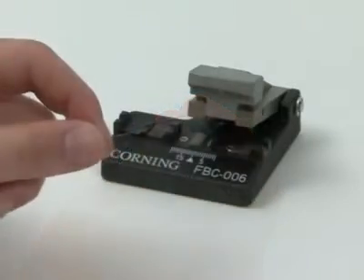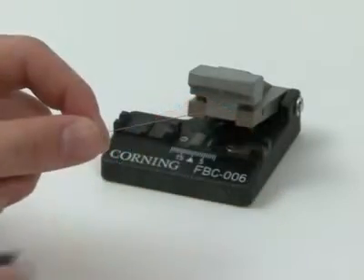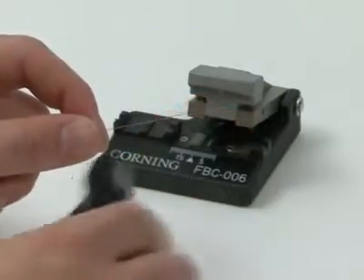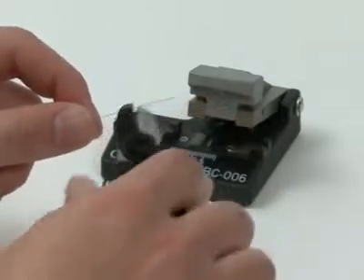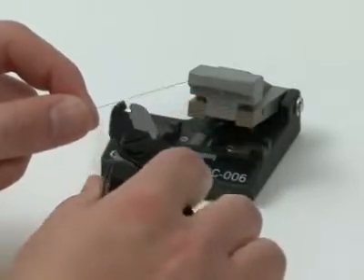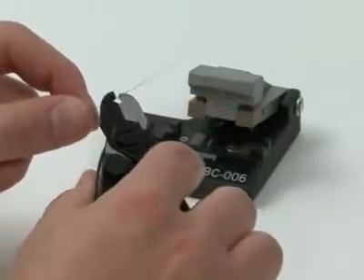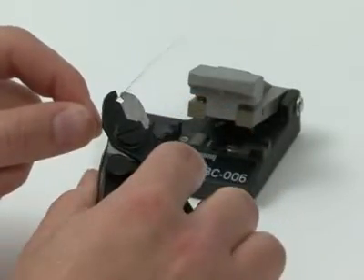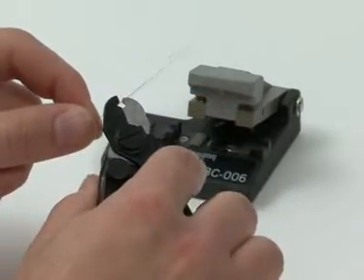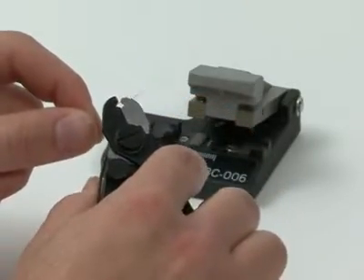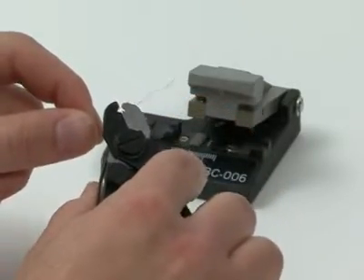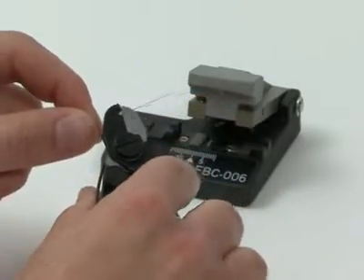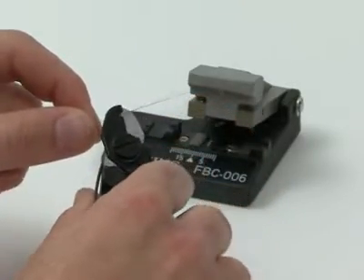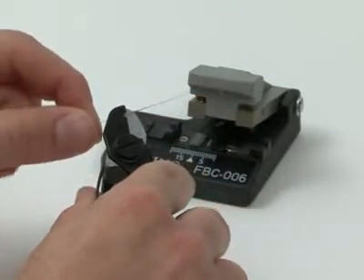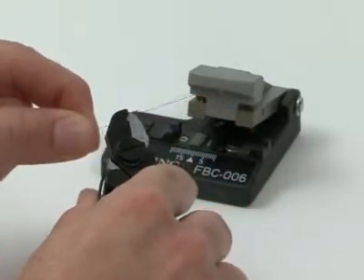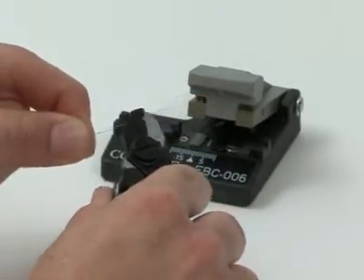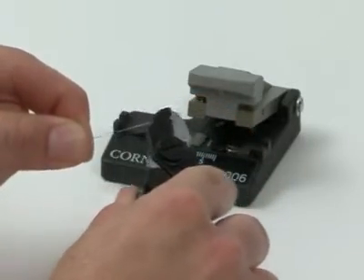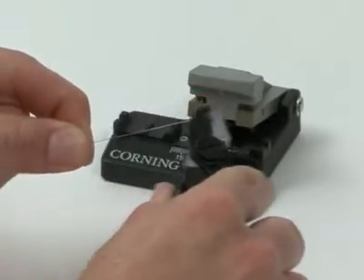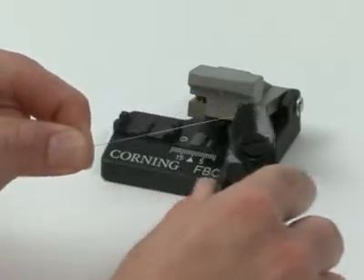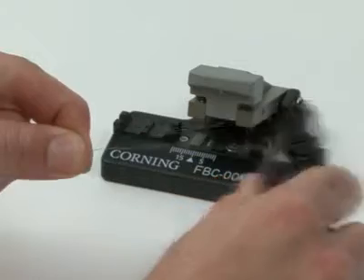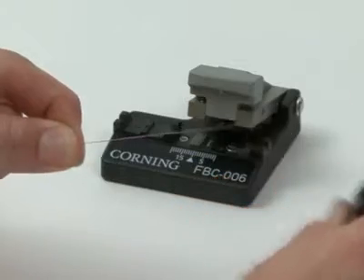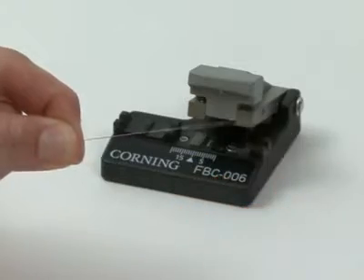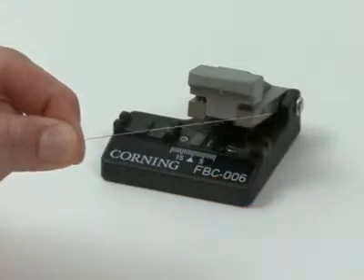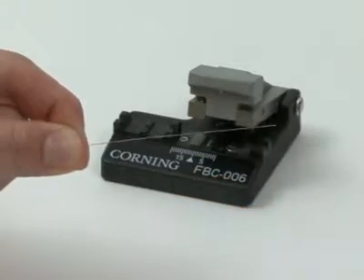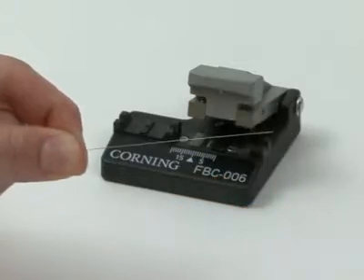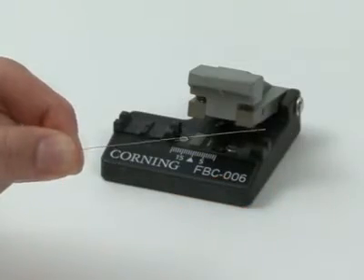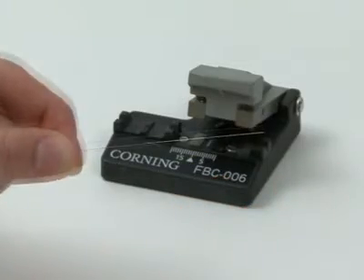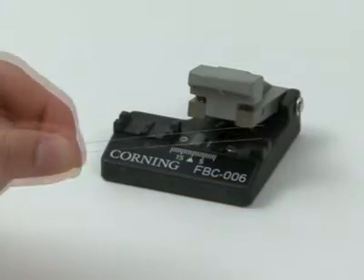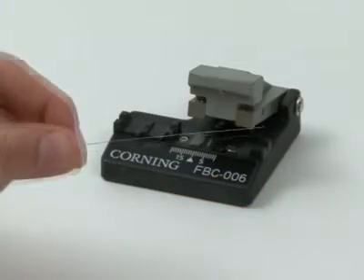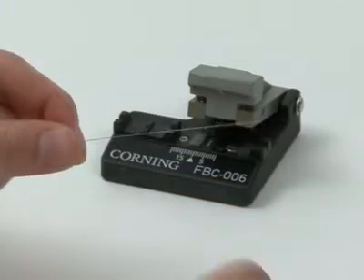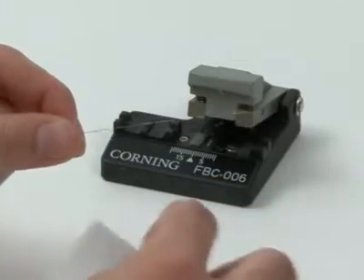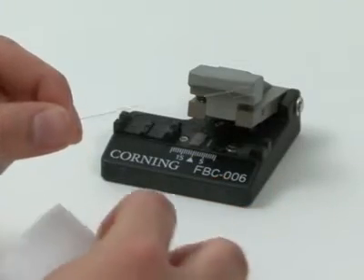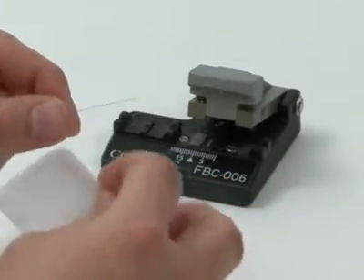Remove approximately 2 inches of coating with a fiber stripping tool. Clean the bare fiber with a lint-free tissue moistened with 99% isopropyl alcohol.